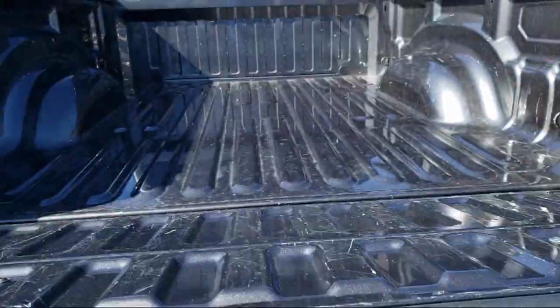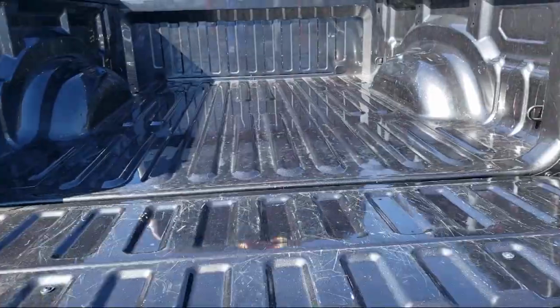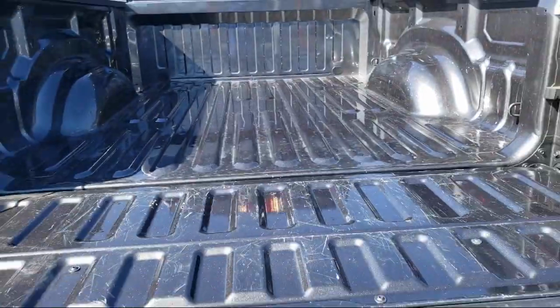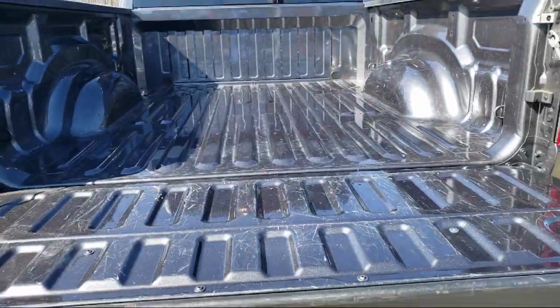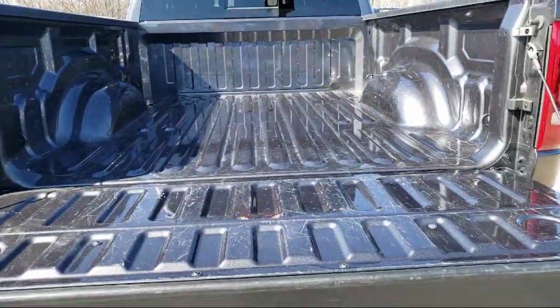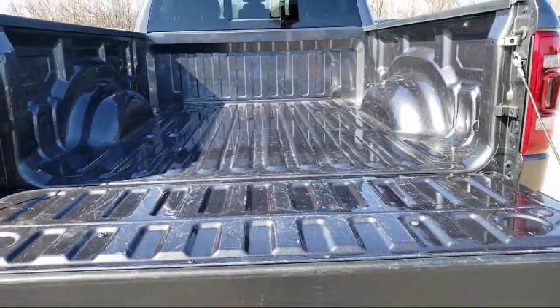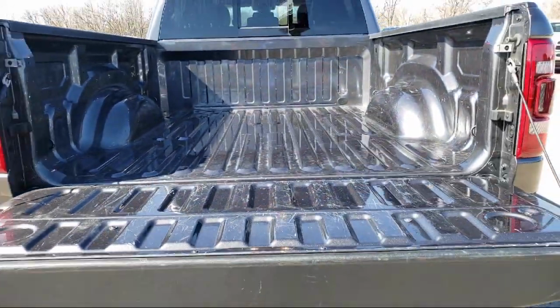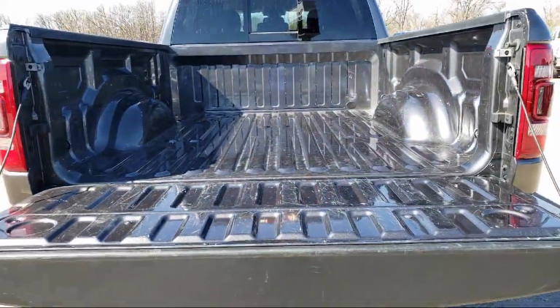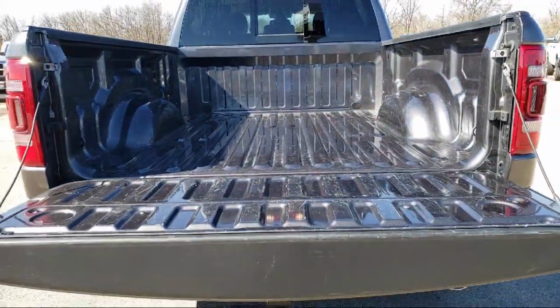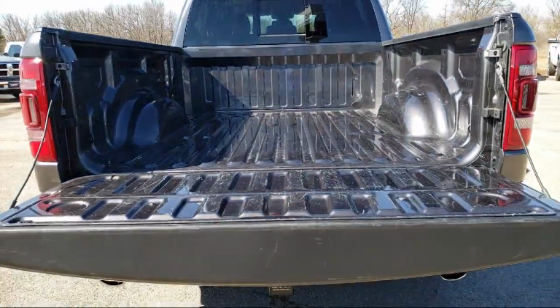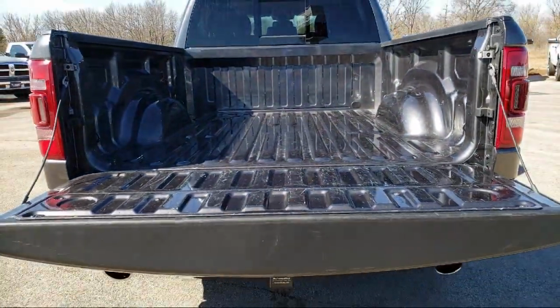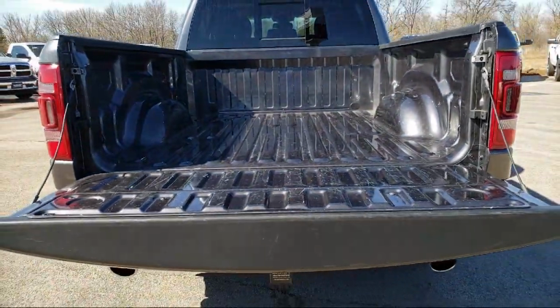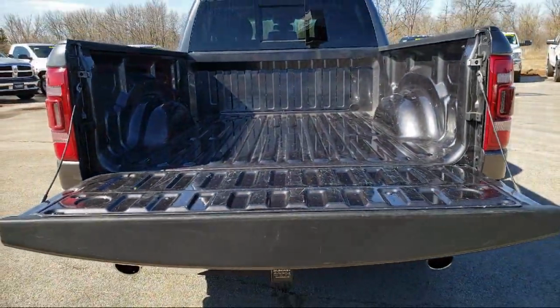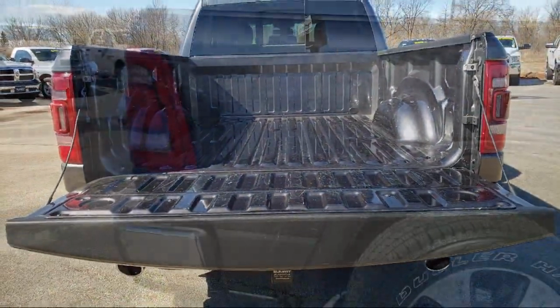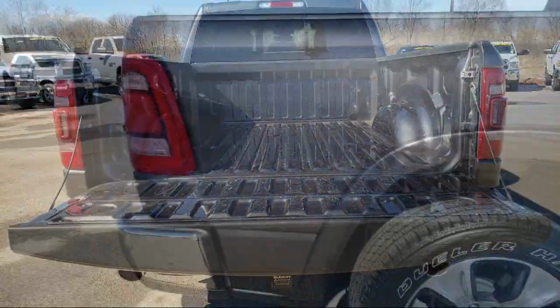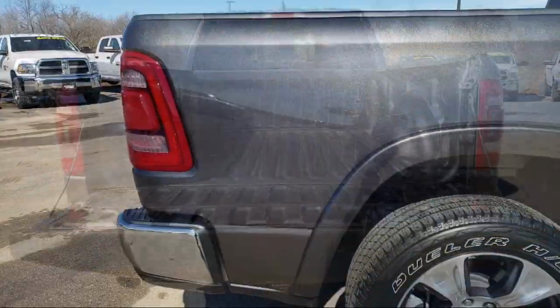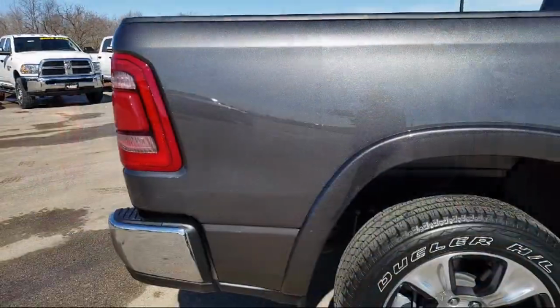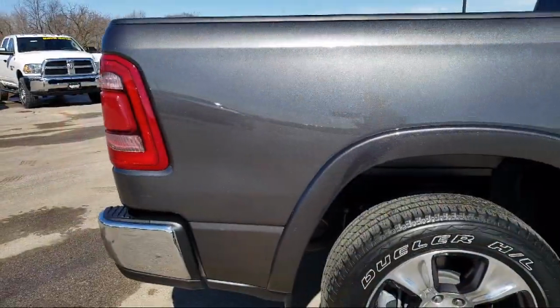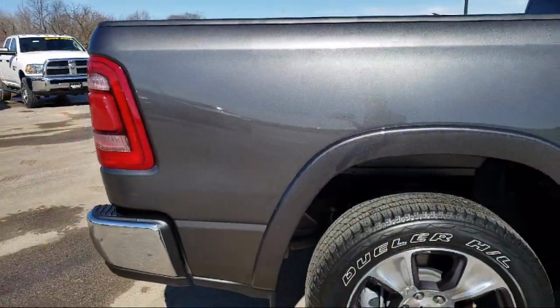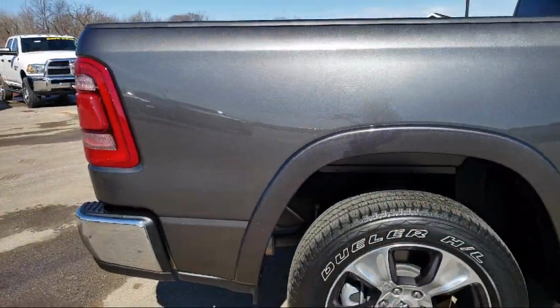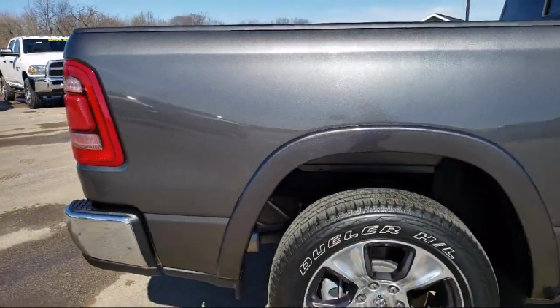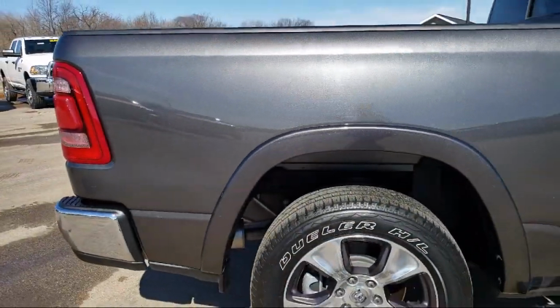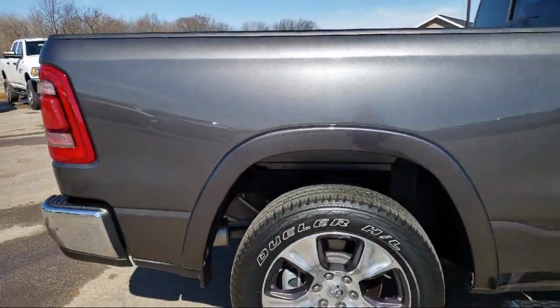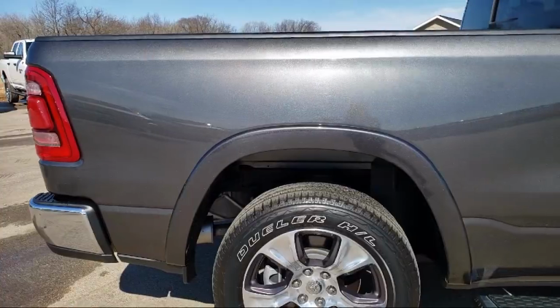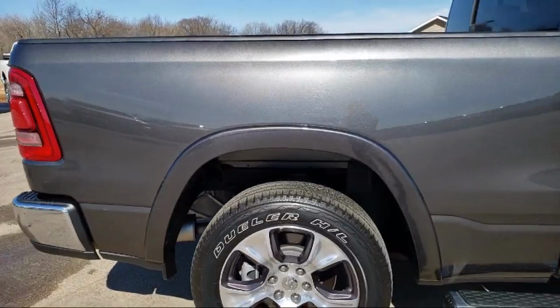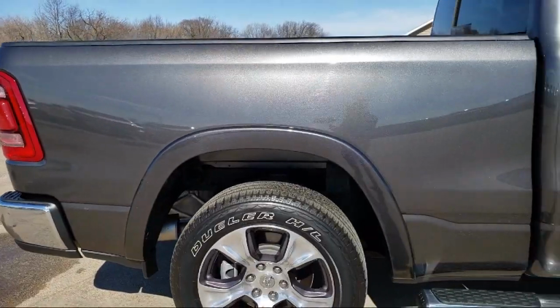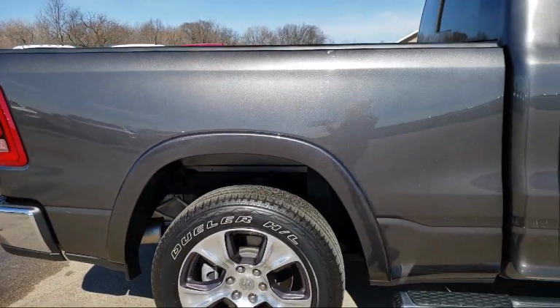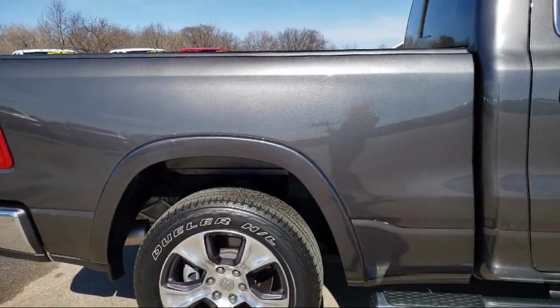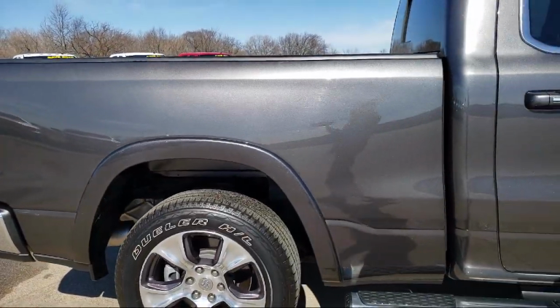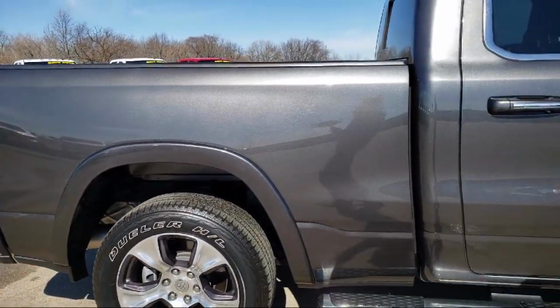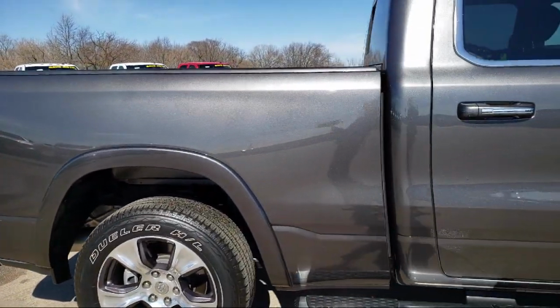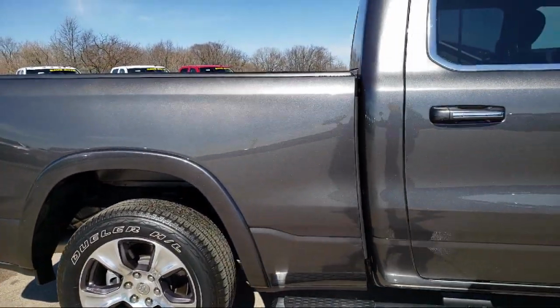Every vehicle we sell goes through our detailed quality inspection before being made available on the line, so you can buy with confidence here at Summit Automotive.